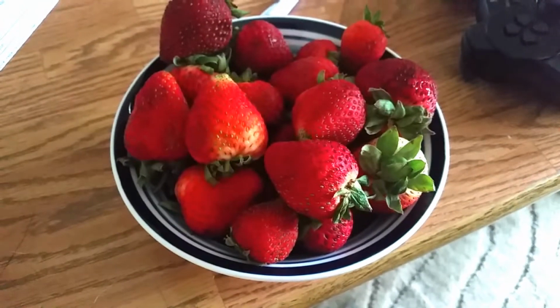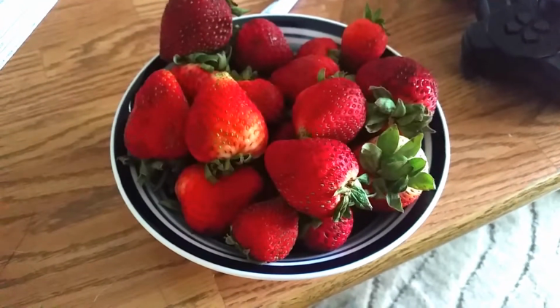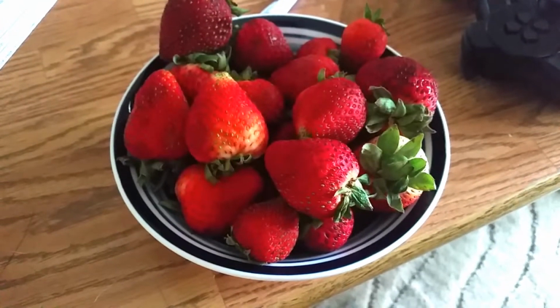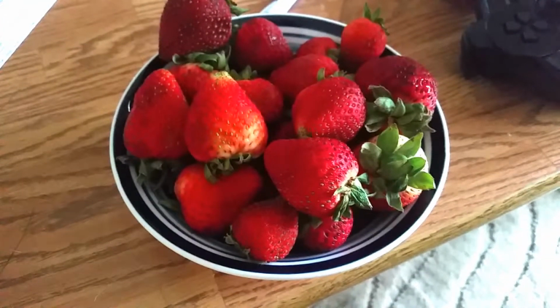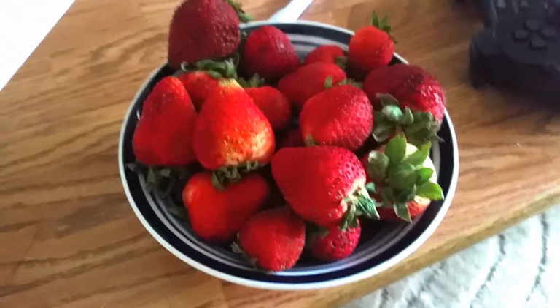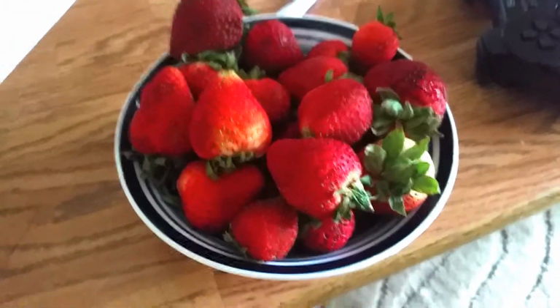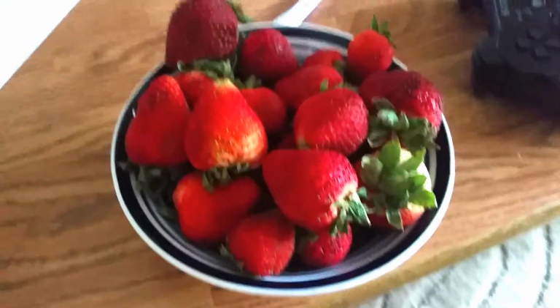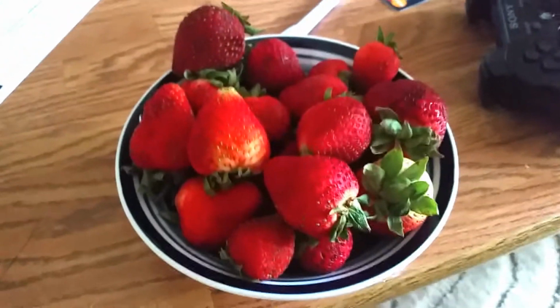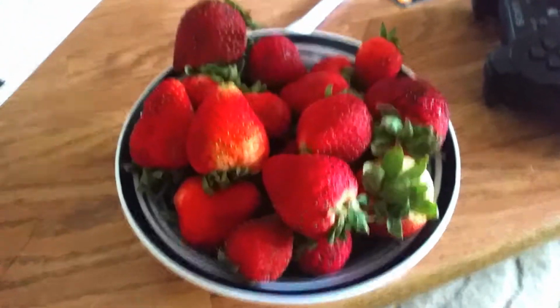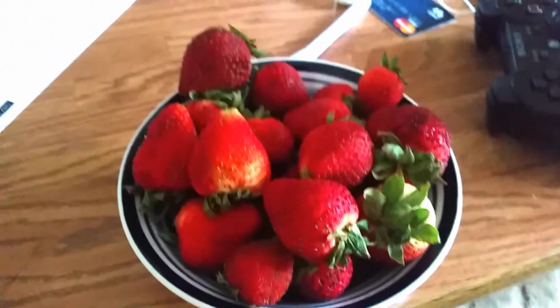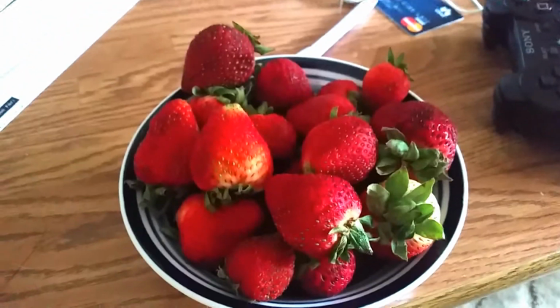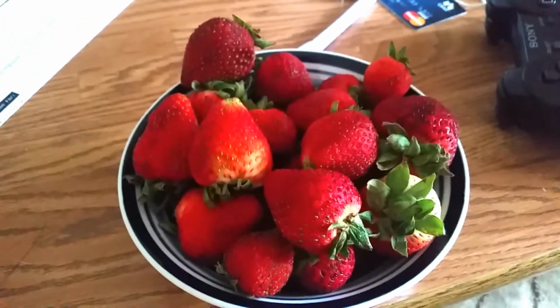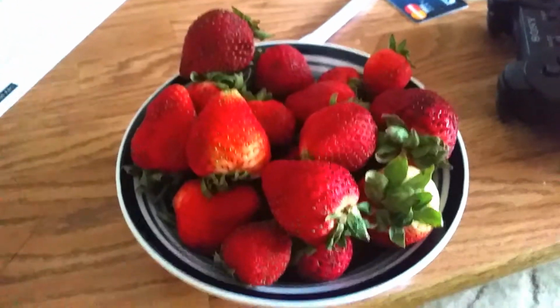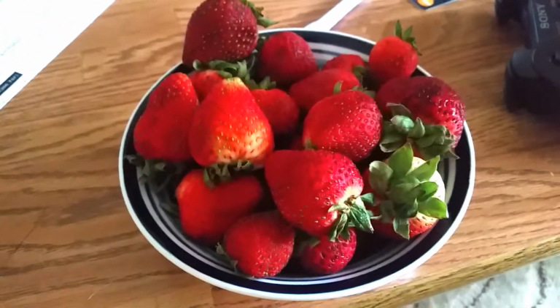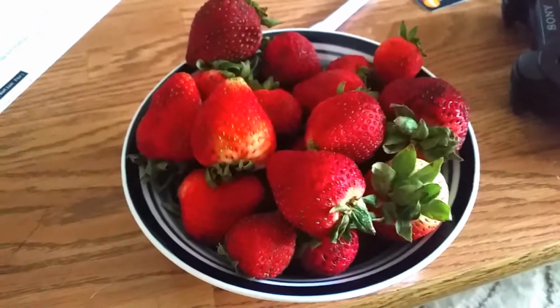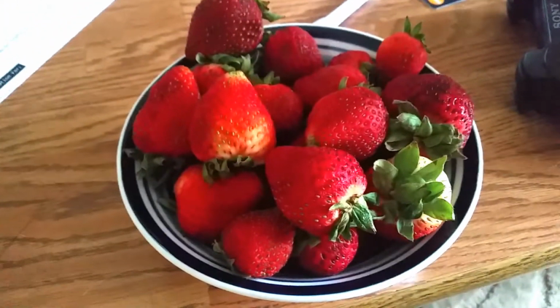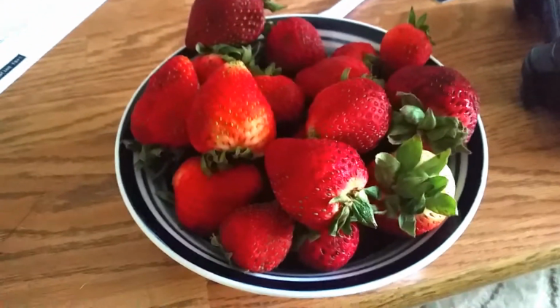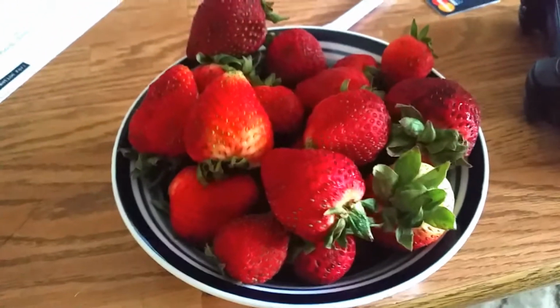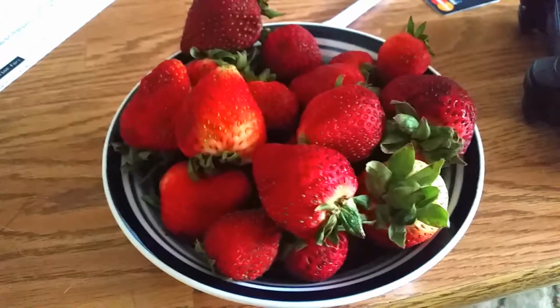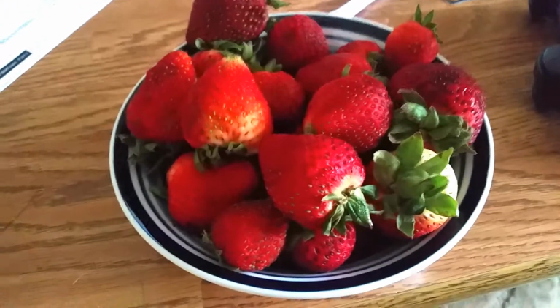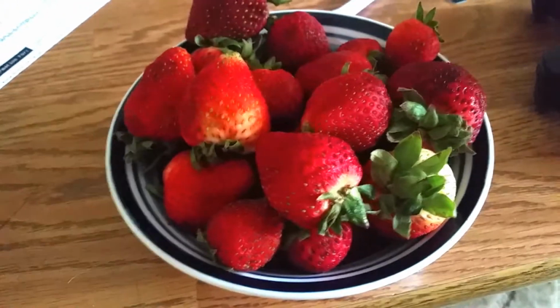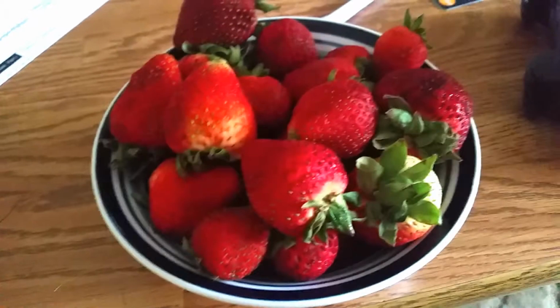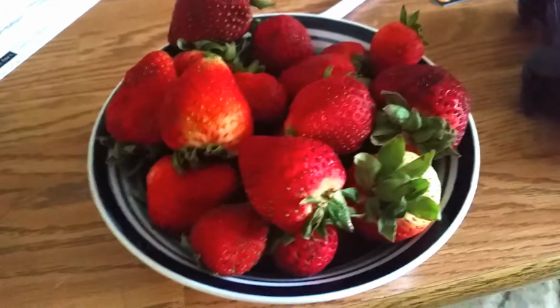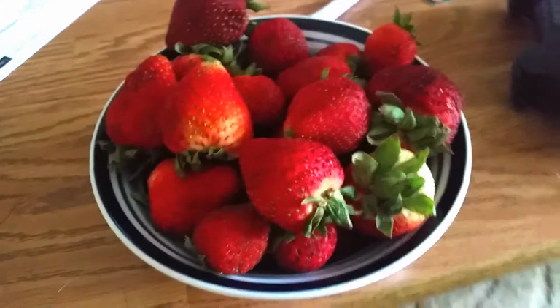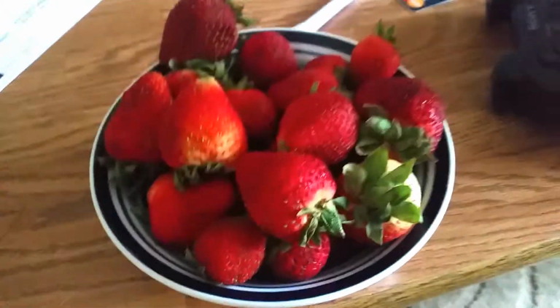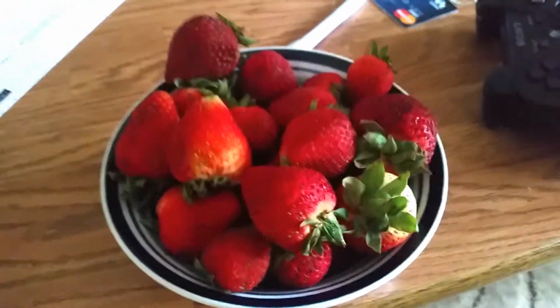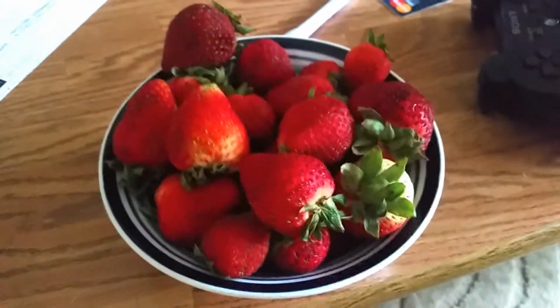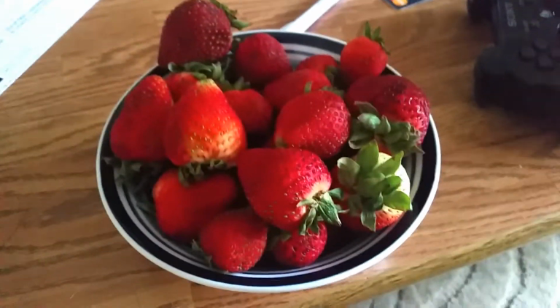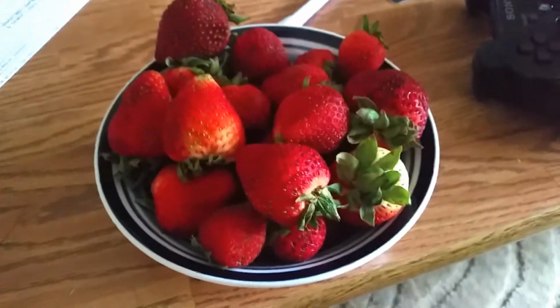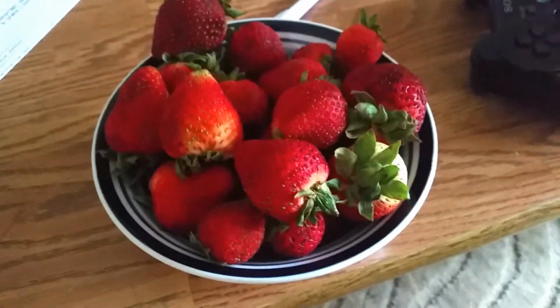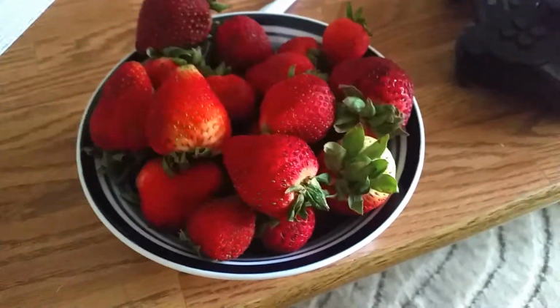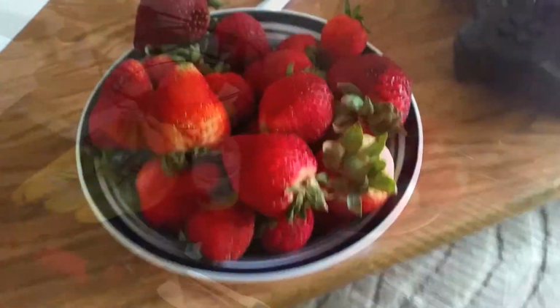For breakfast, Dexy and I are enjoying a big old bowl of strawberries. It's probably about a pound.